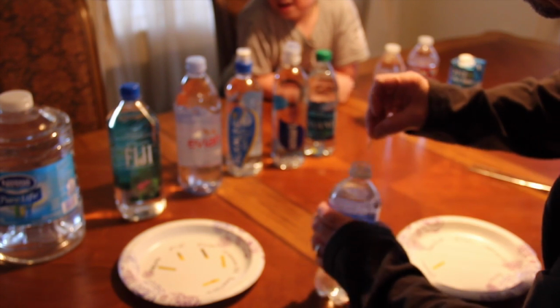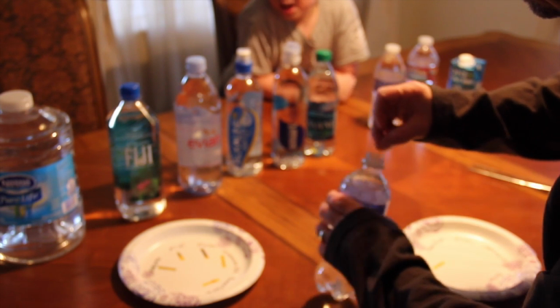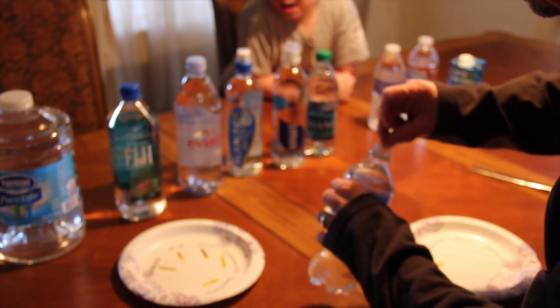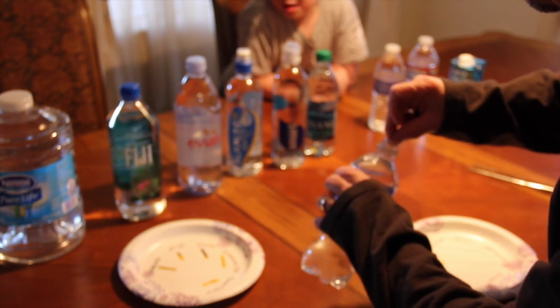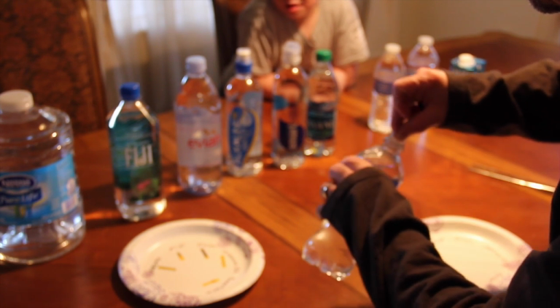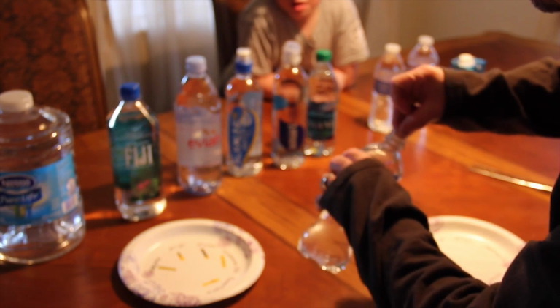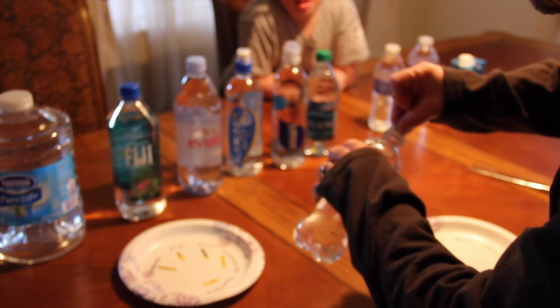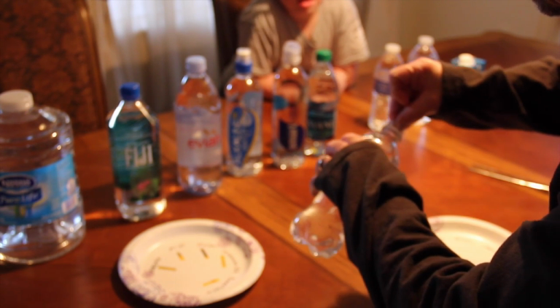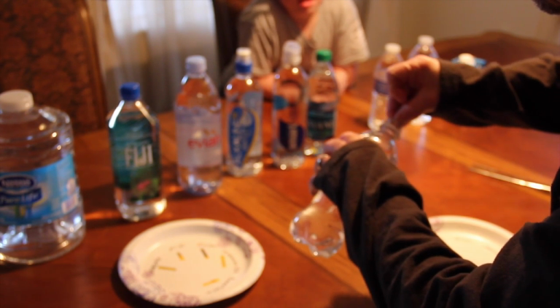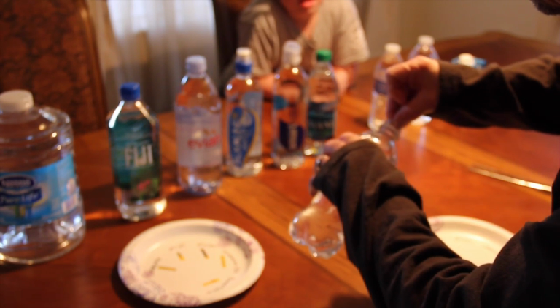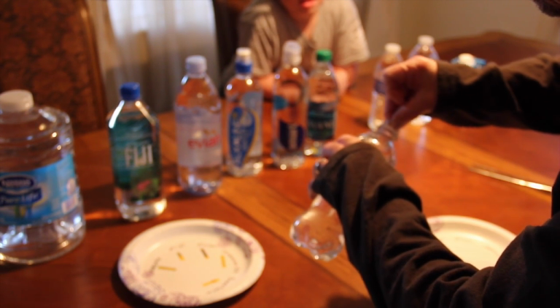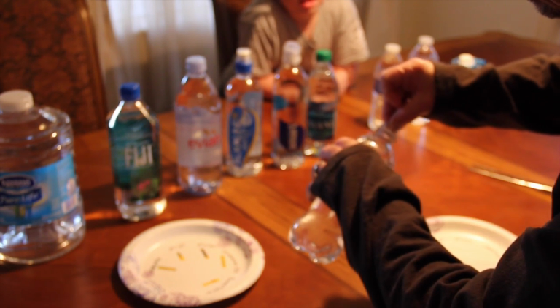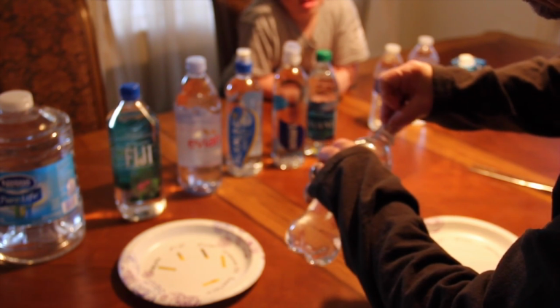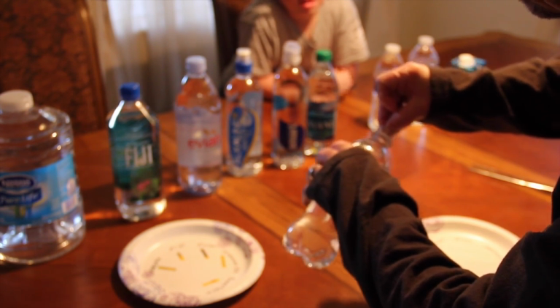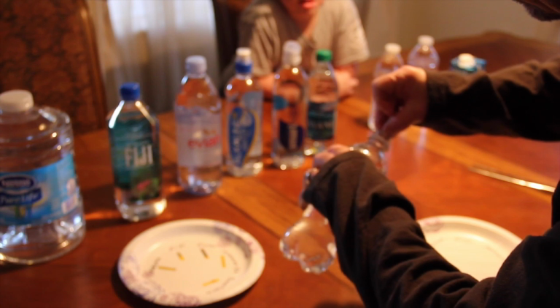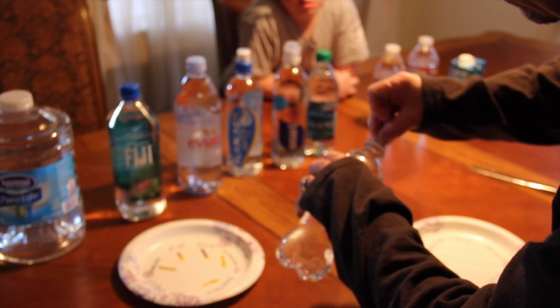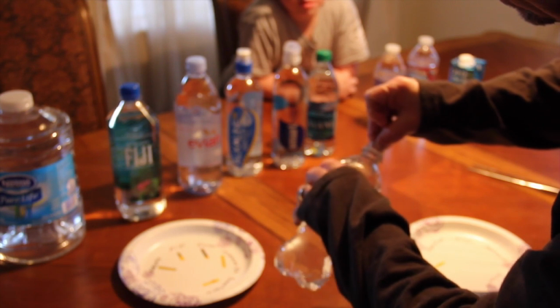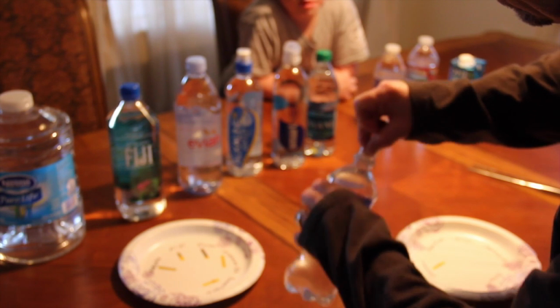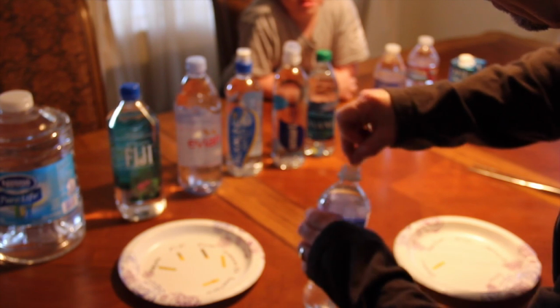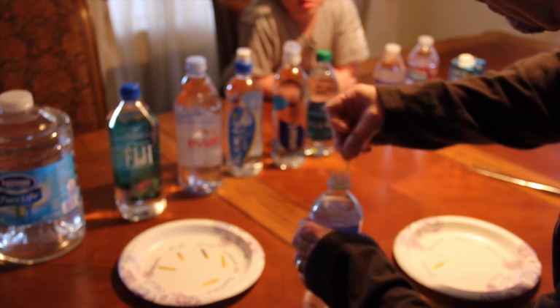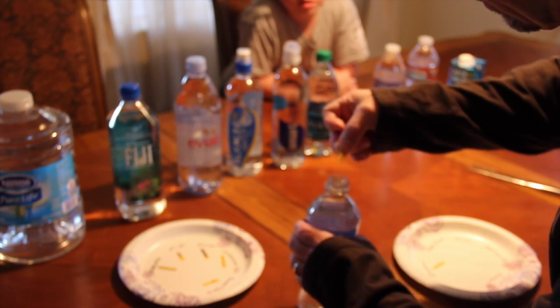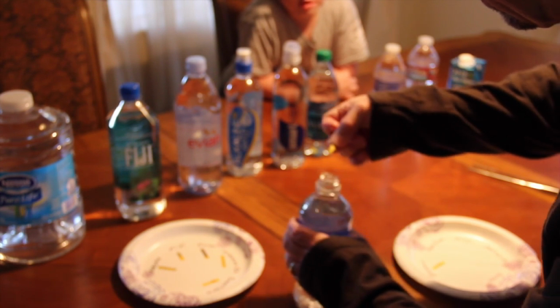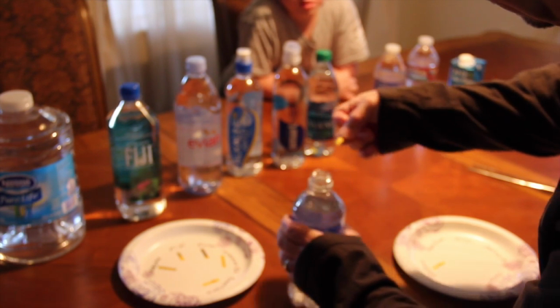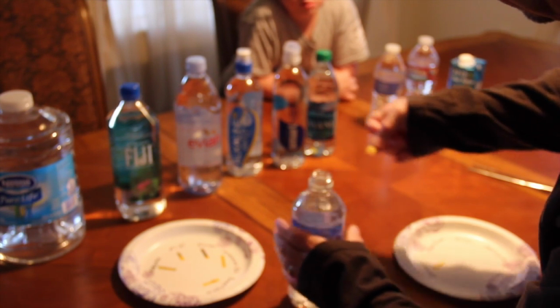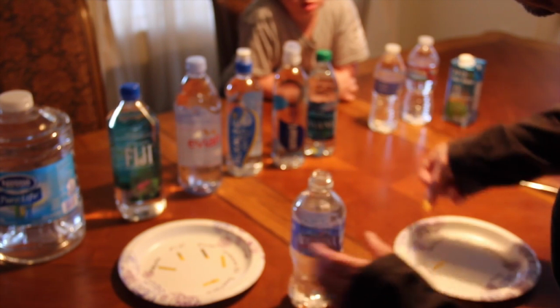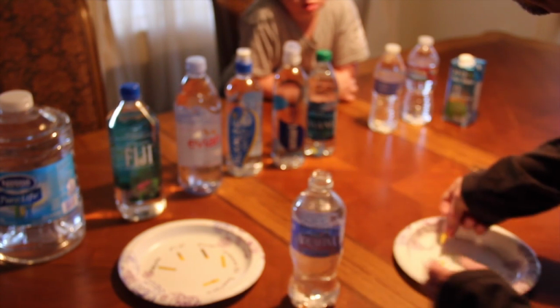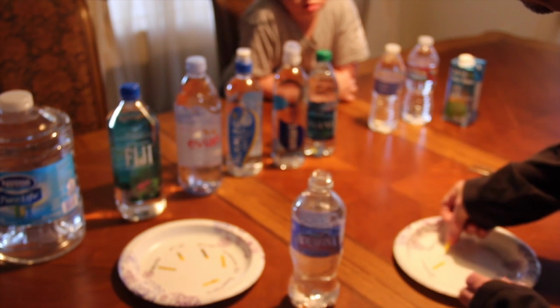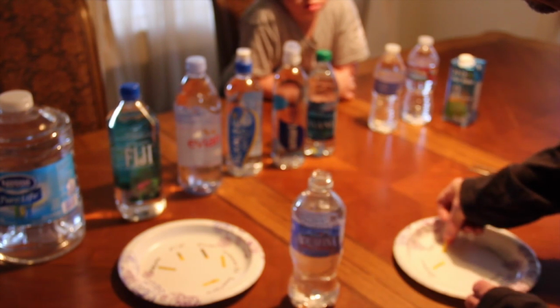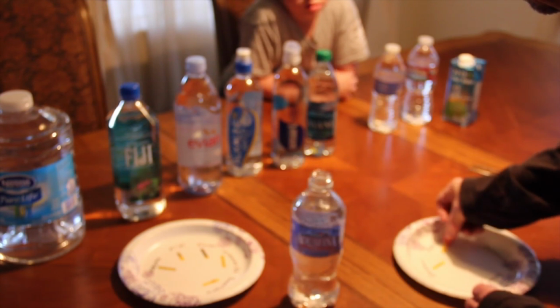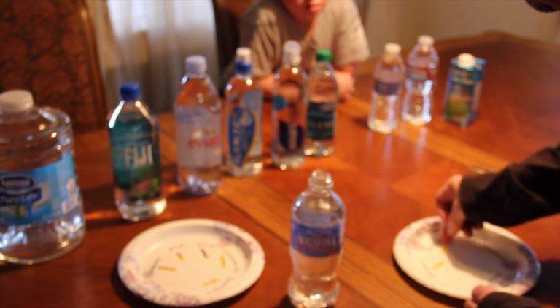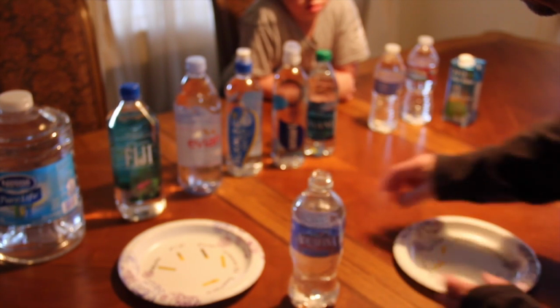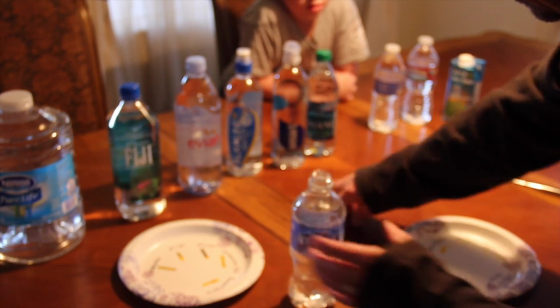Water is the most important drink you'll ever drink in your life. Now I'm starting to drink real water. Aquafina.